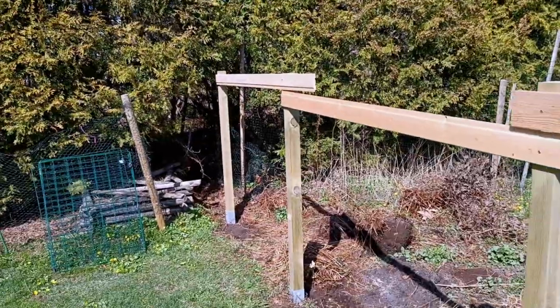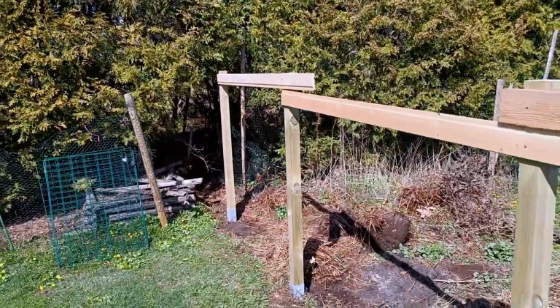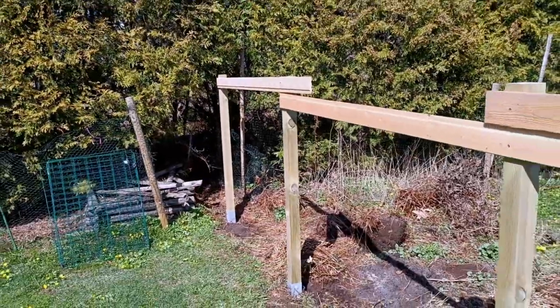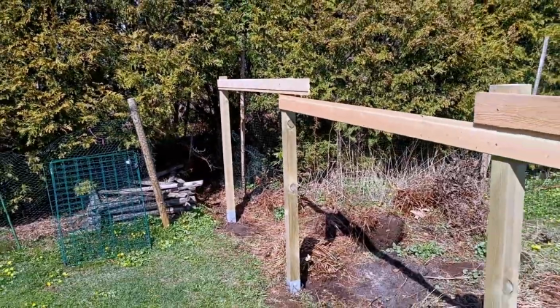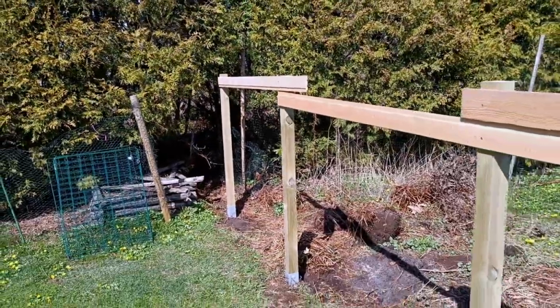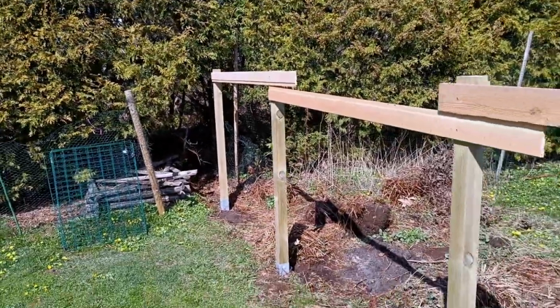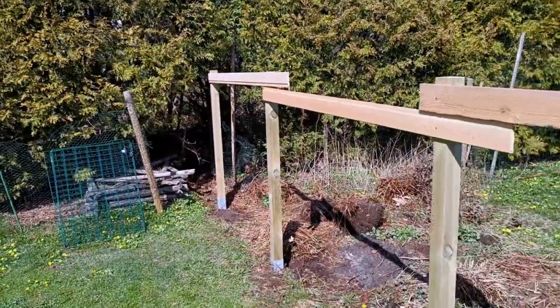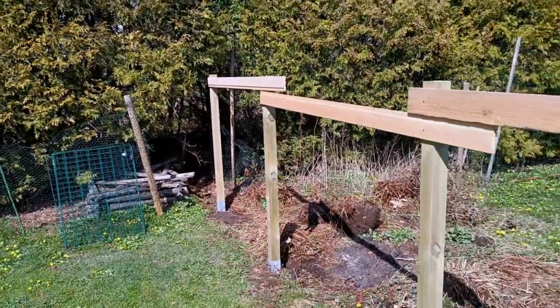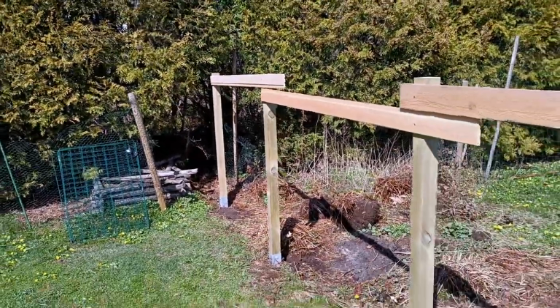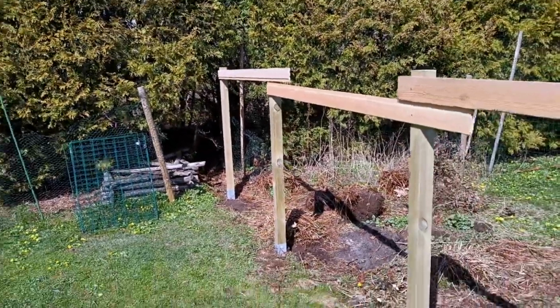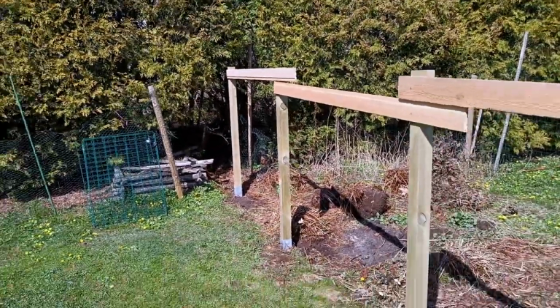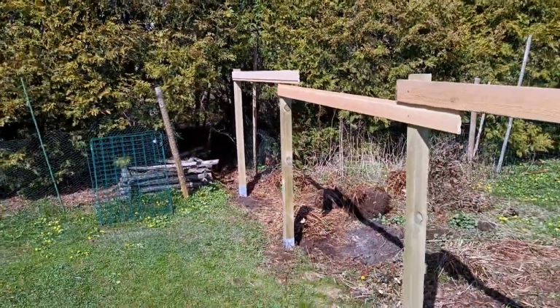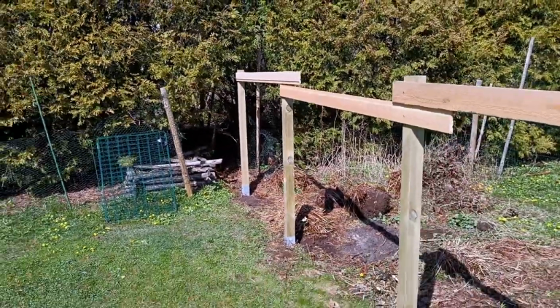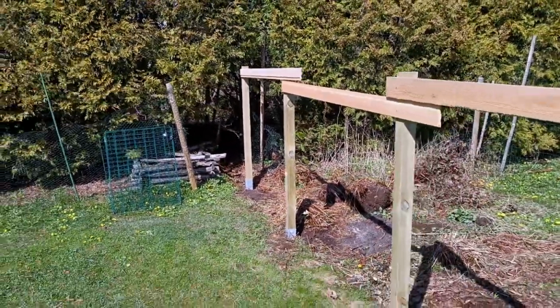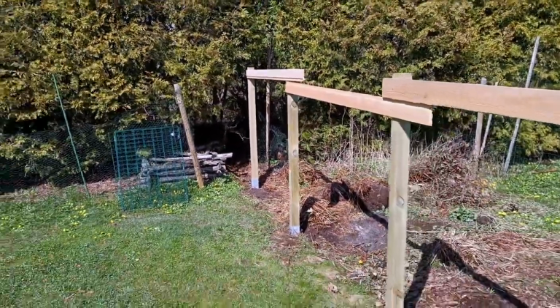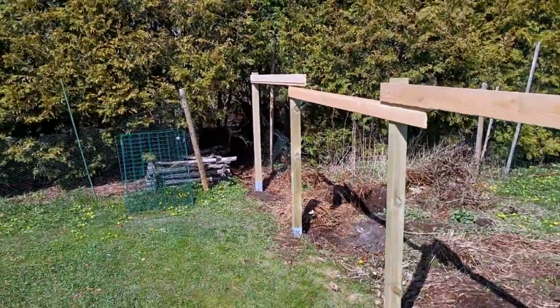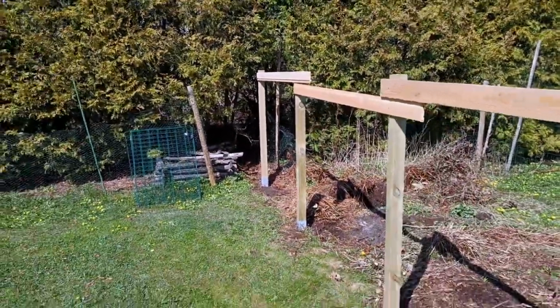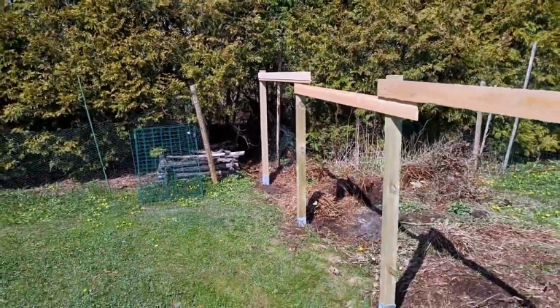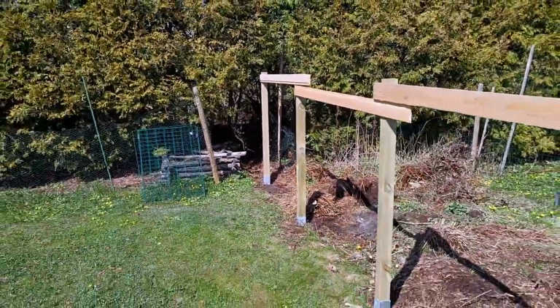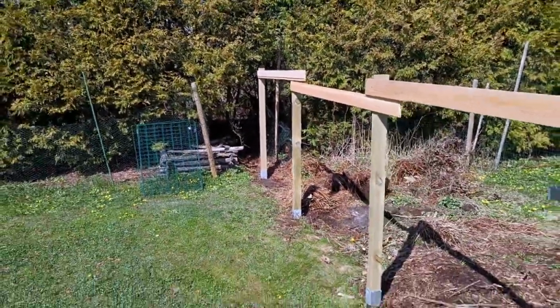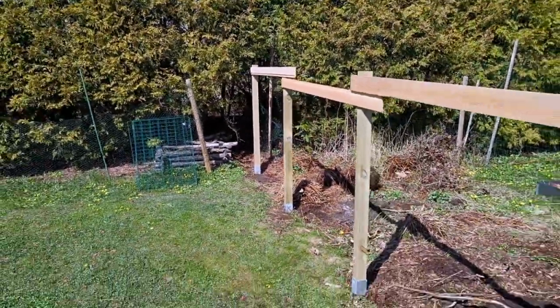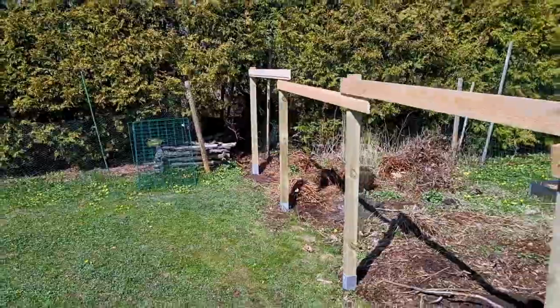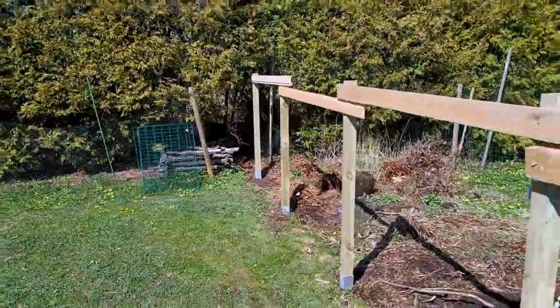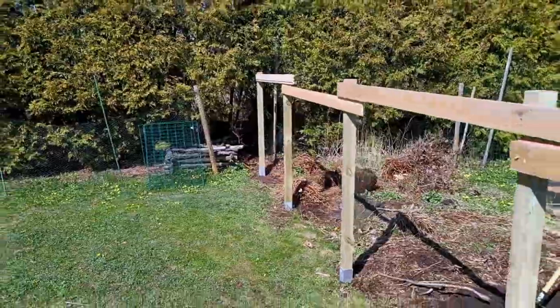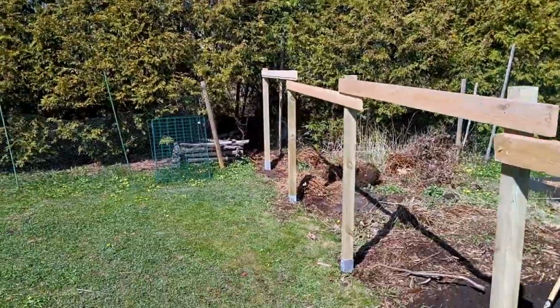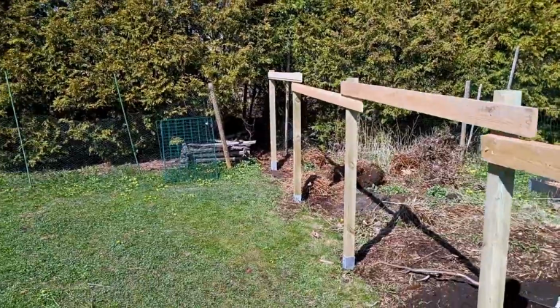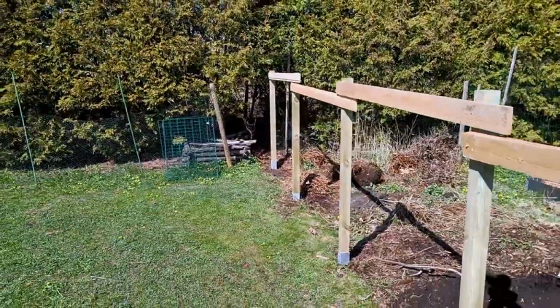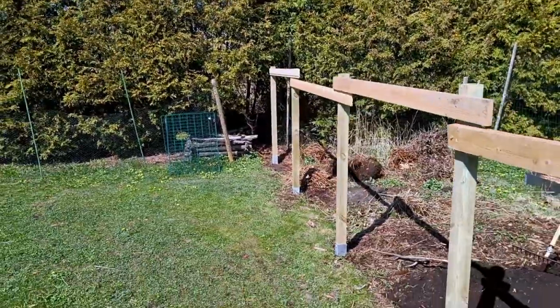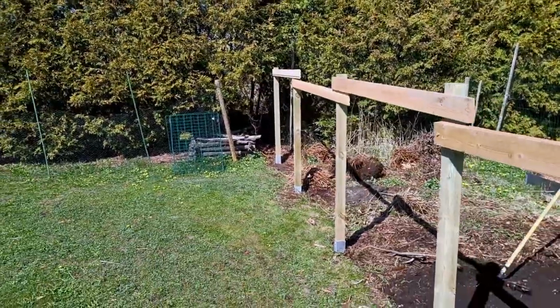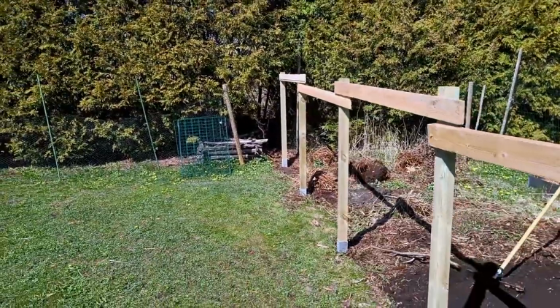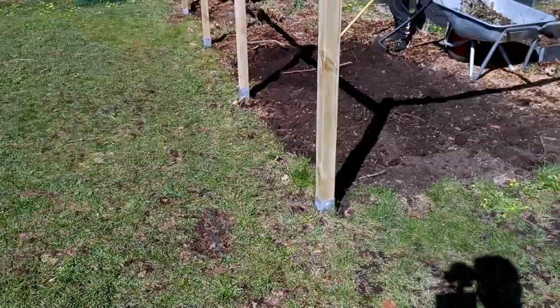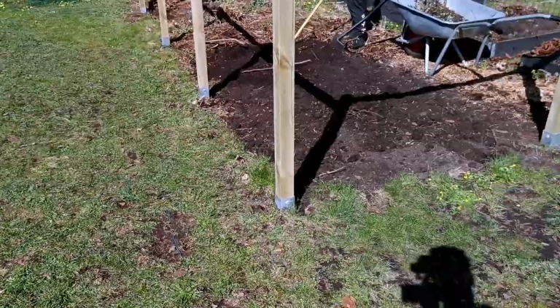This is now the final layout of the actual fence. It's all squared up, it's all even, and it's all straight.